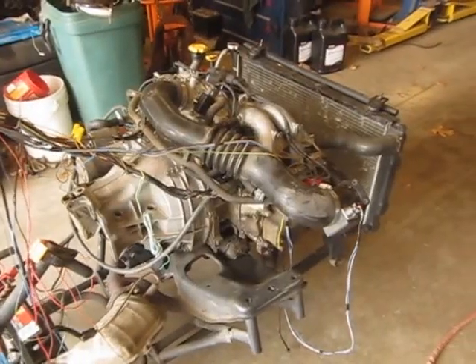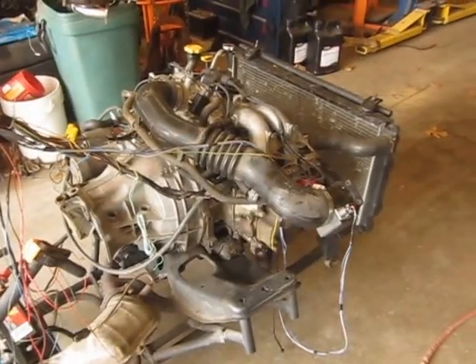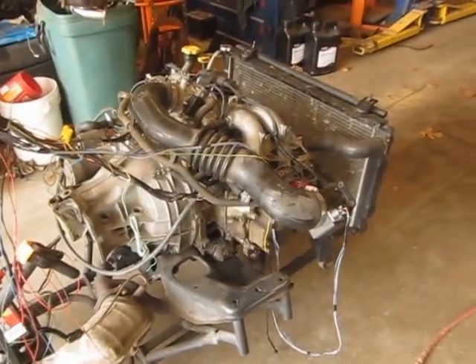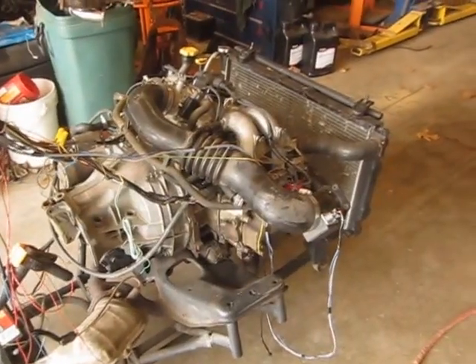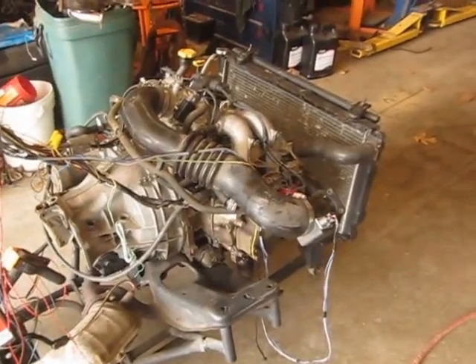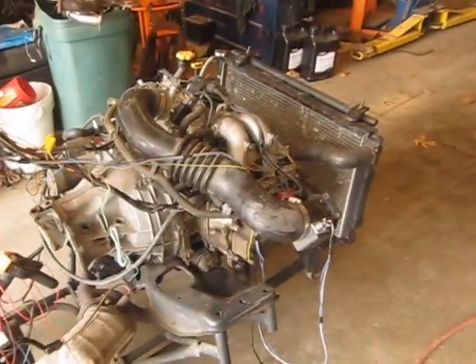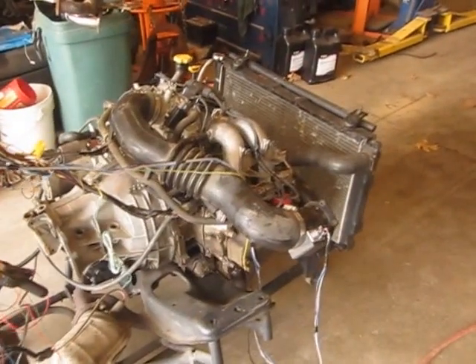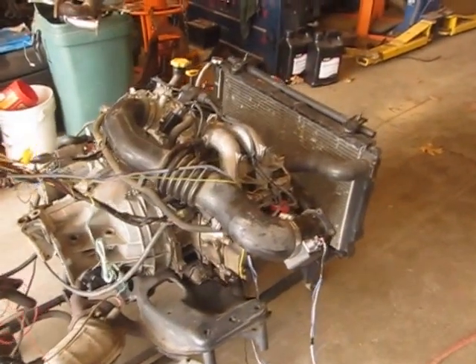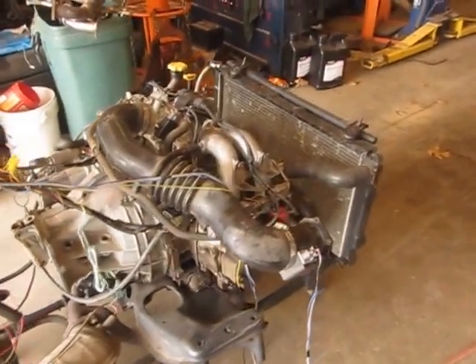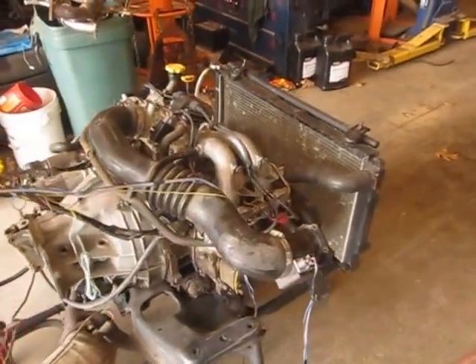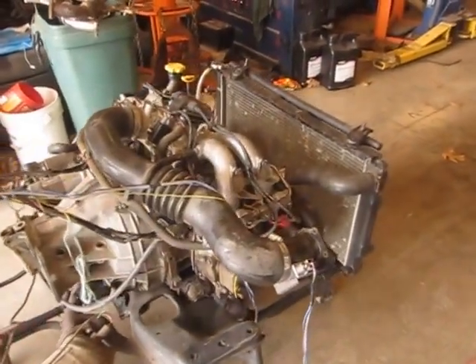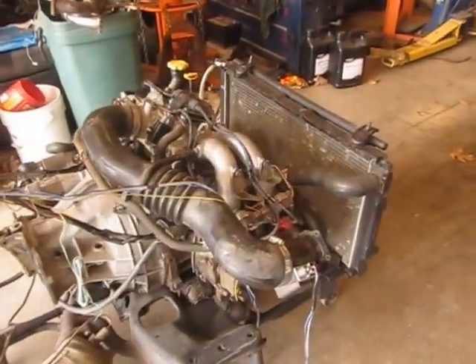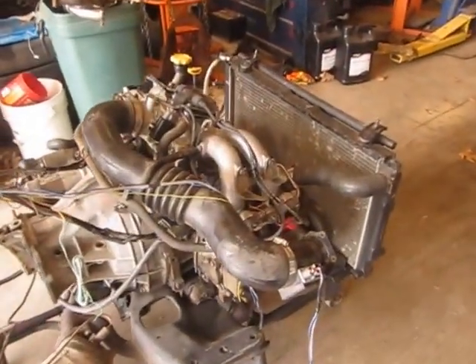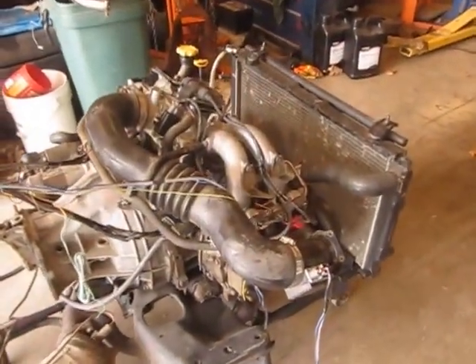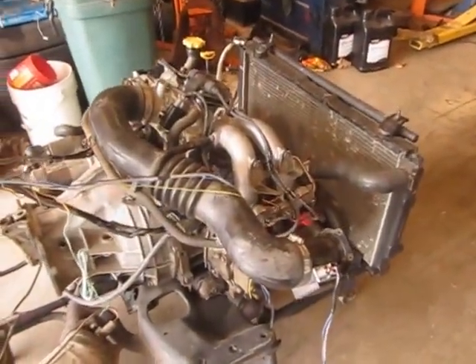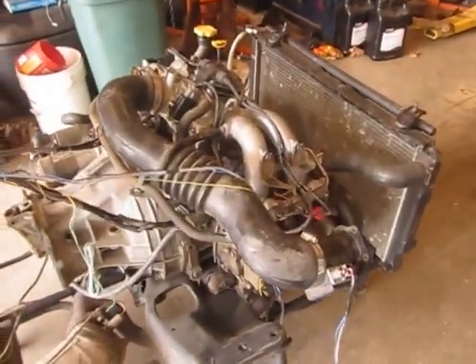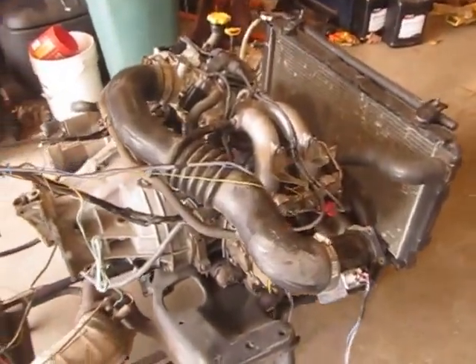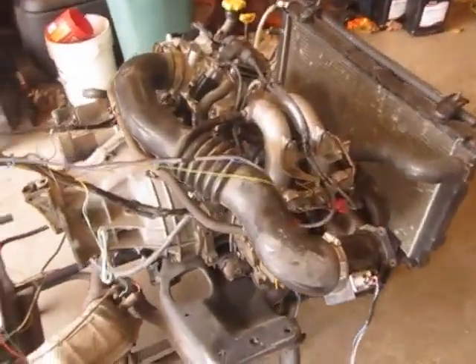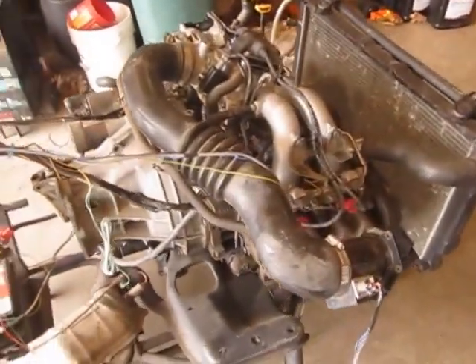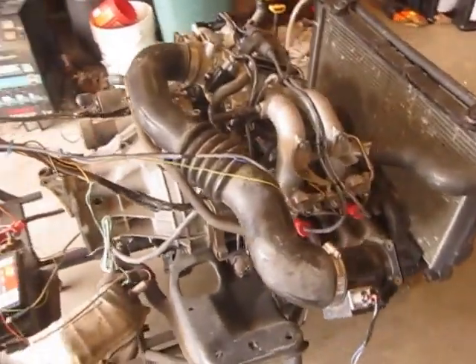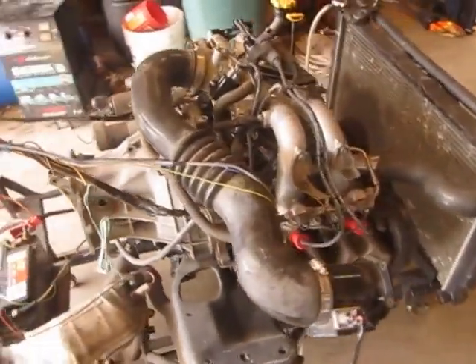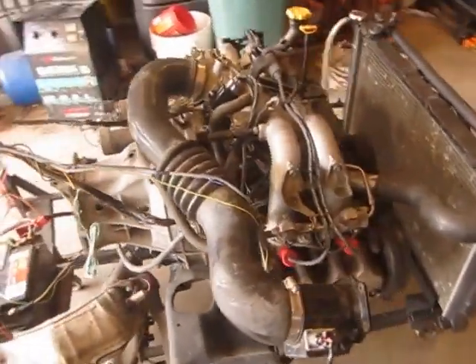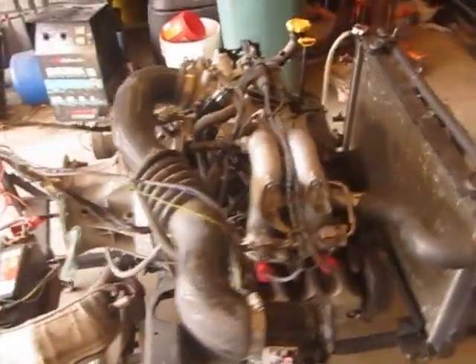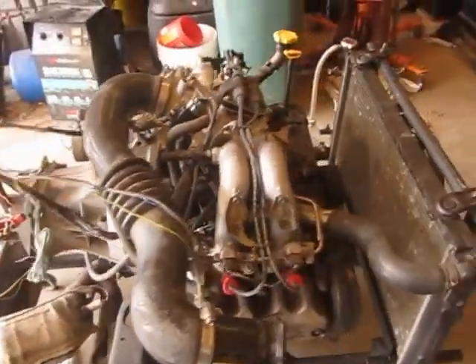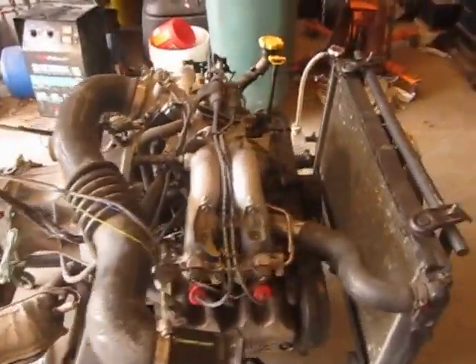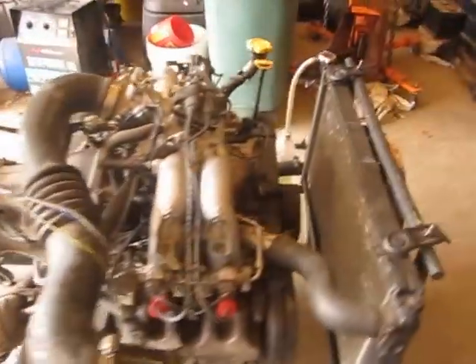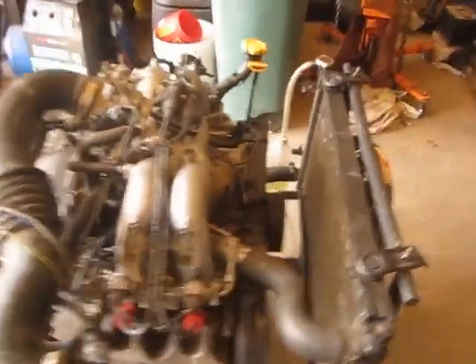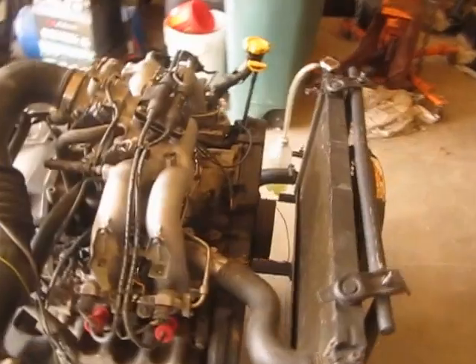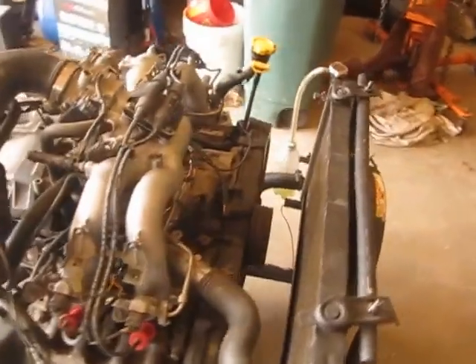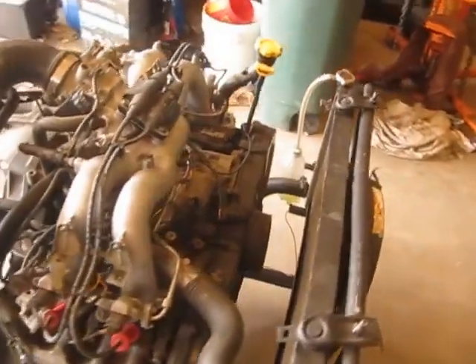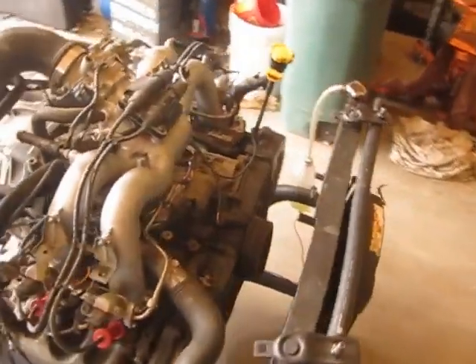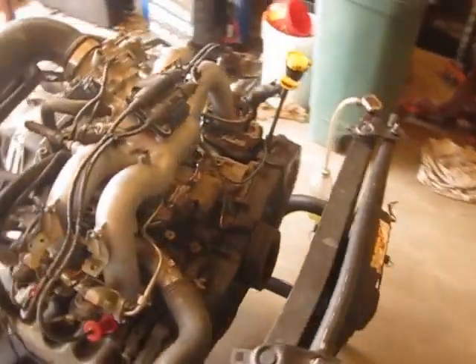Here's a harness, ECM, and intake for the EJ22. It's a 1992.